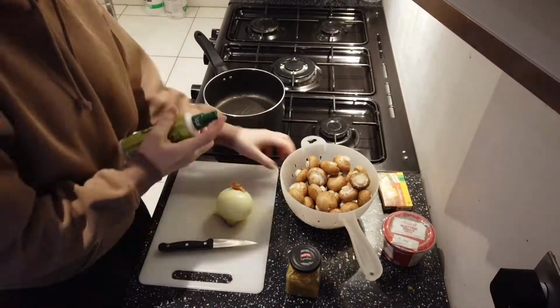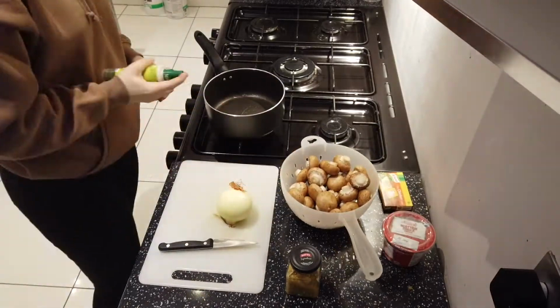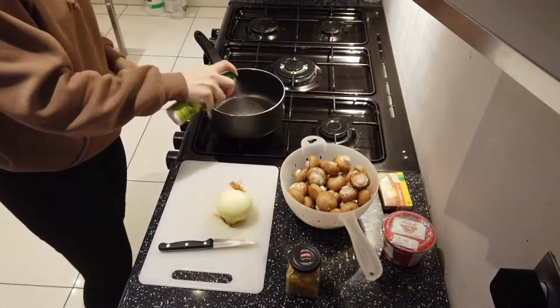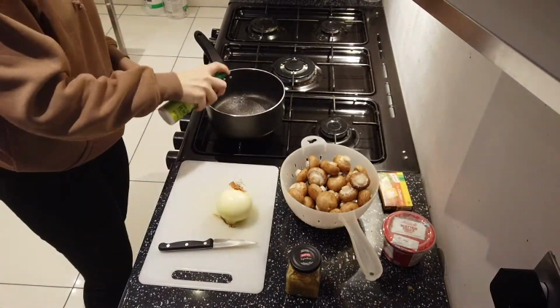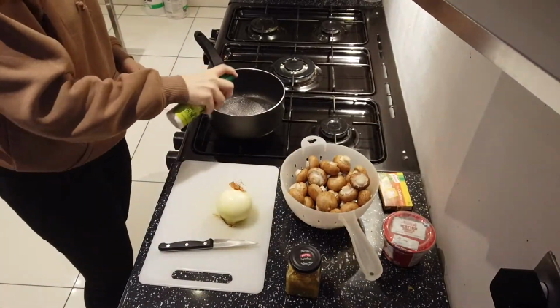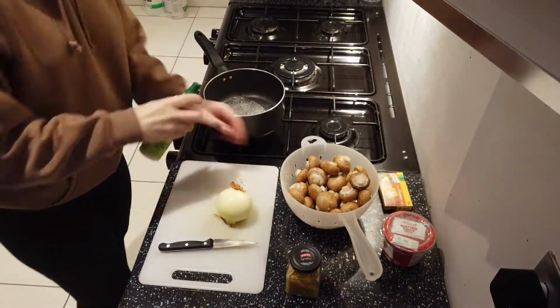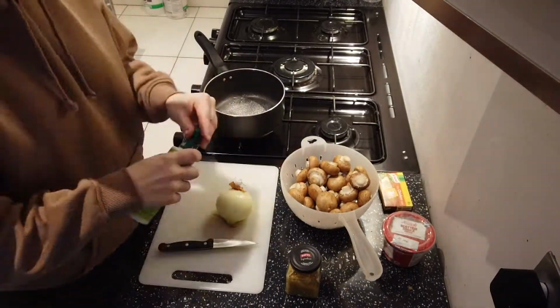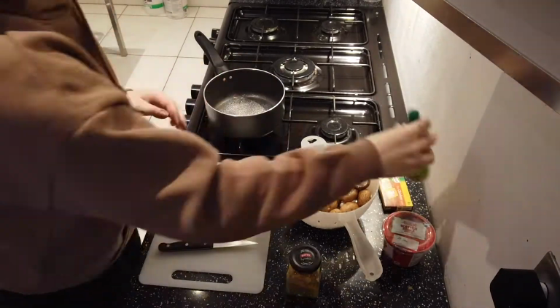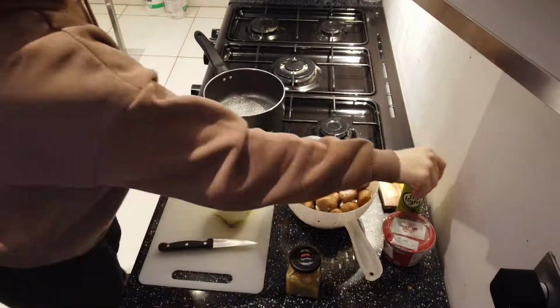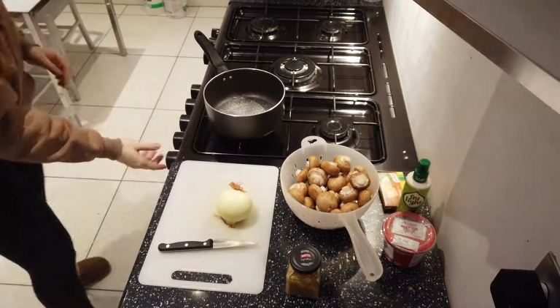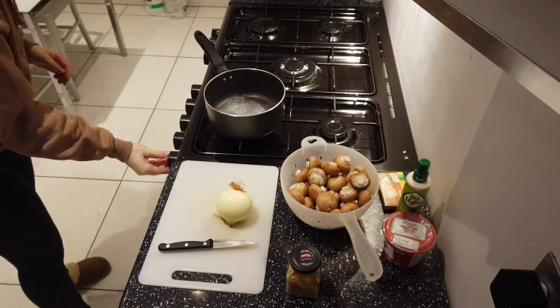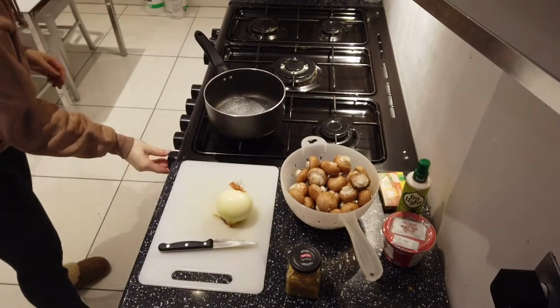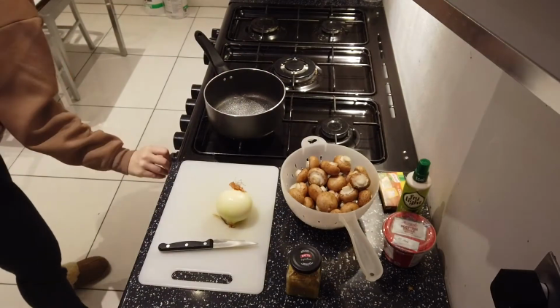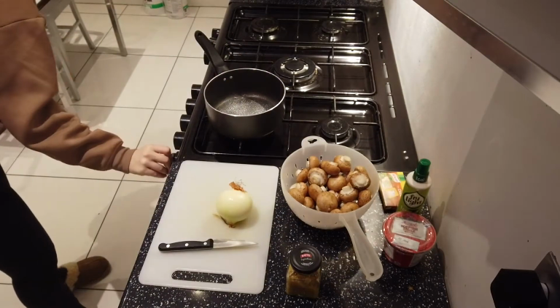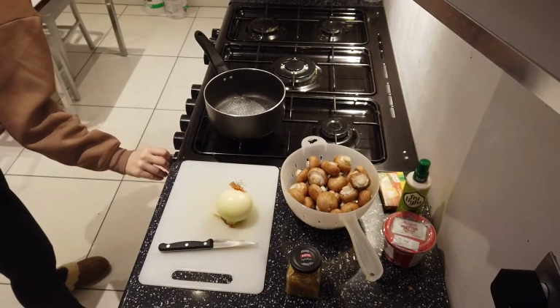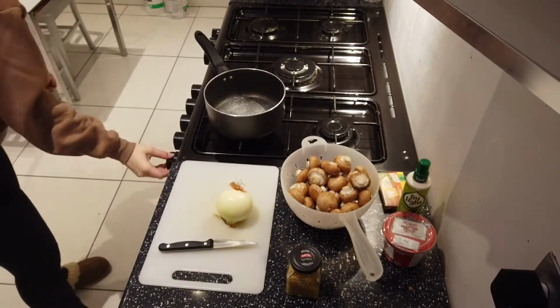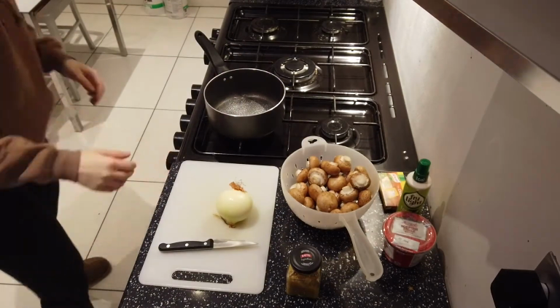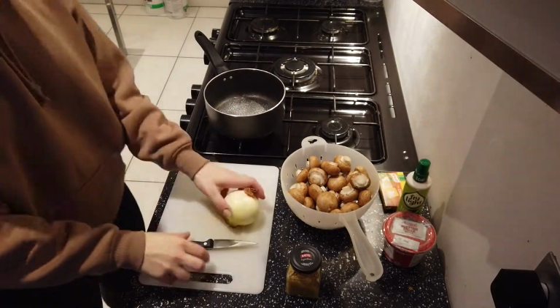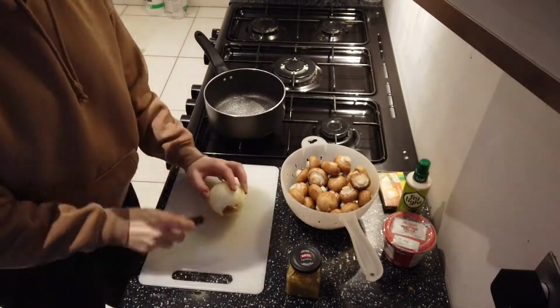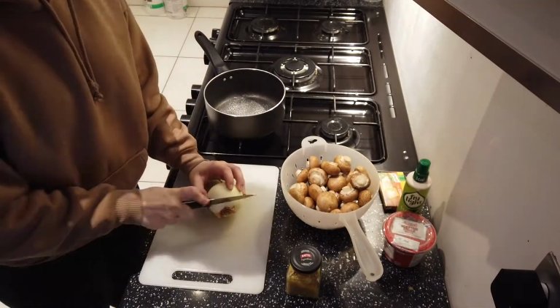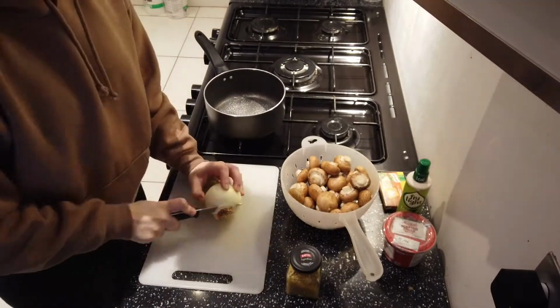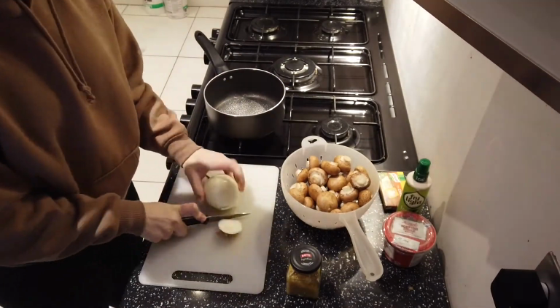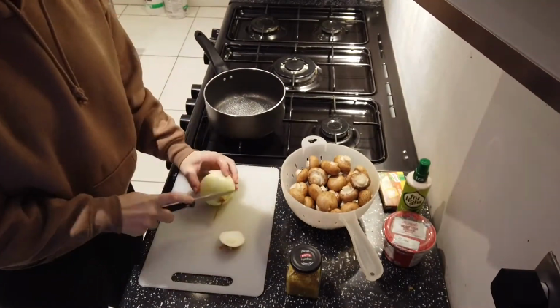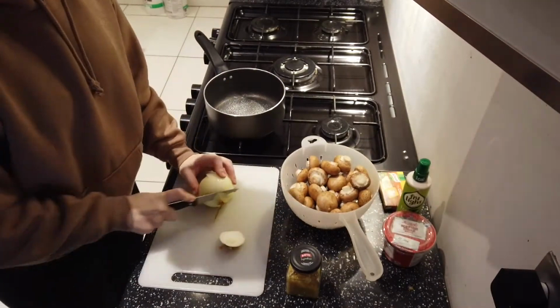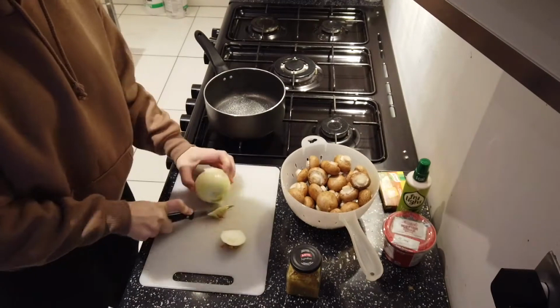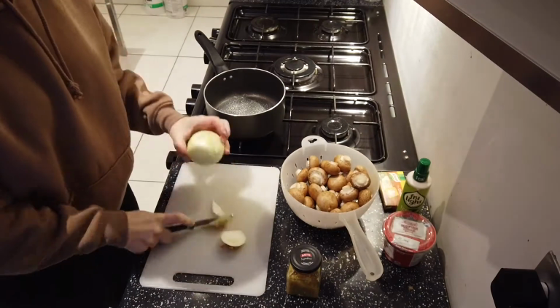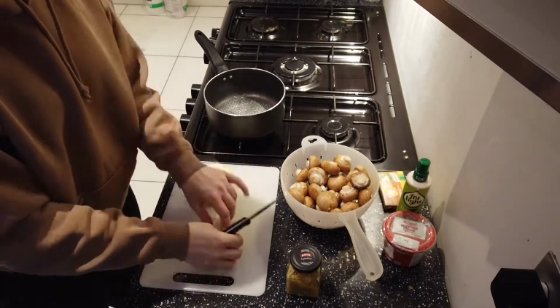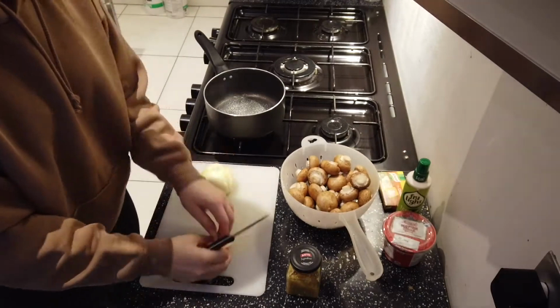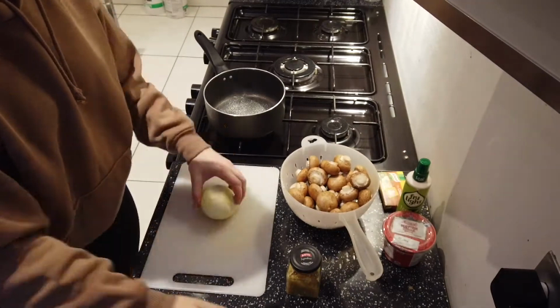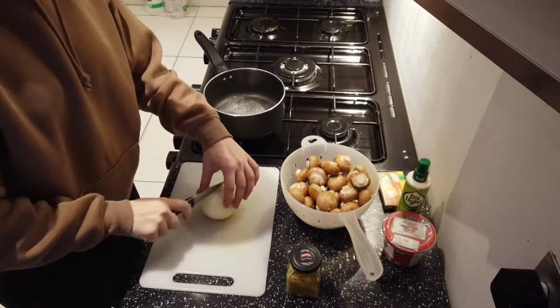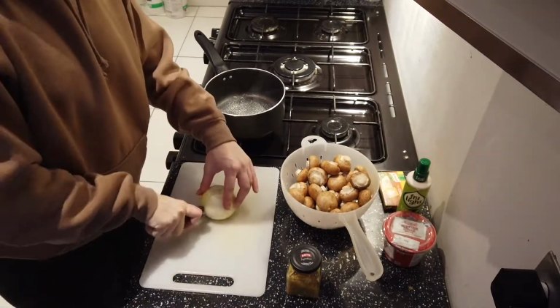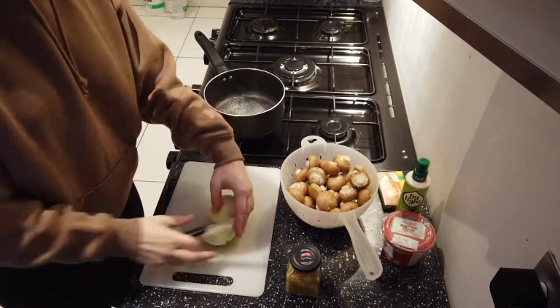Hey guys, so today I'm gonna take you to one of my soup meal preps — mushroom soup this time.